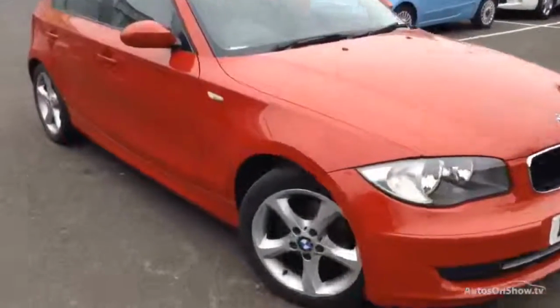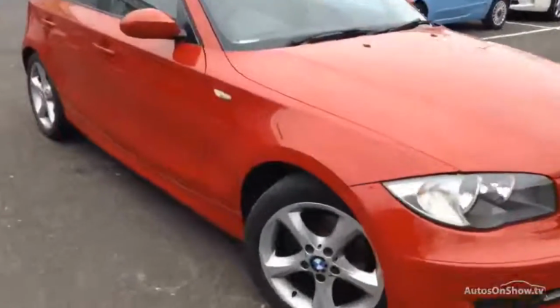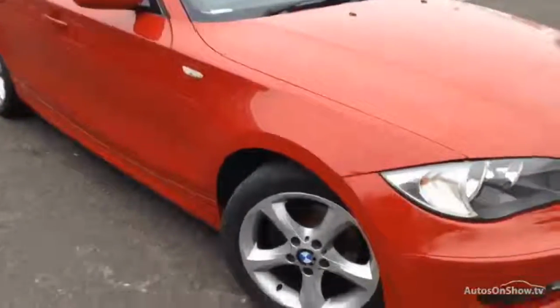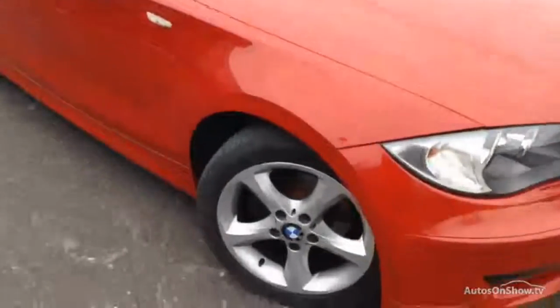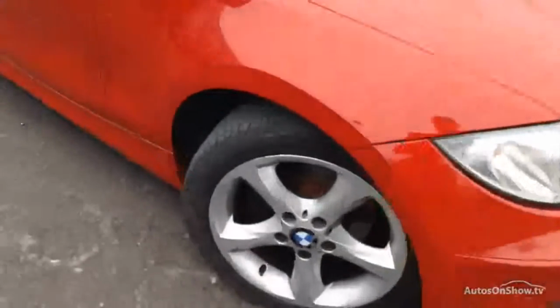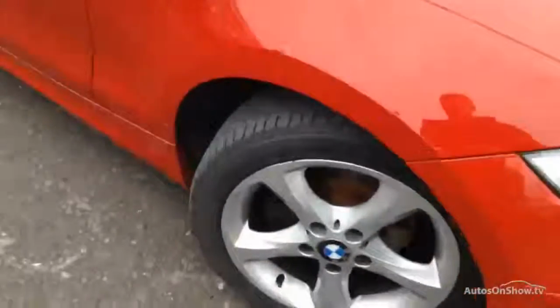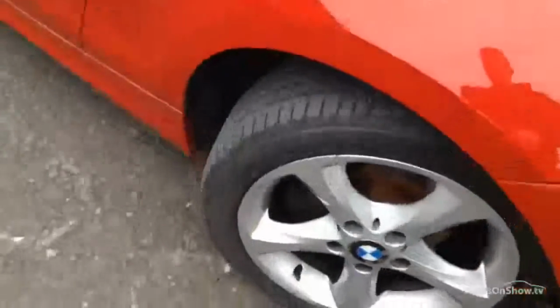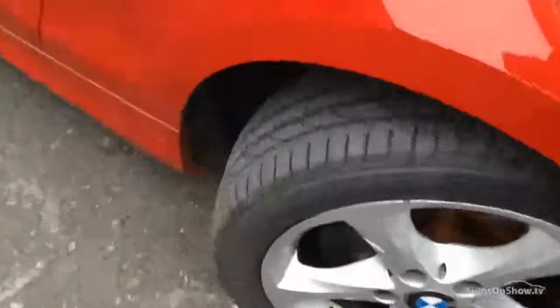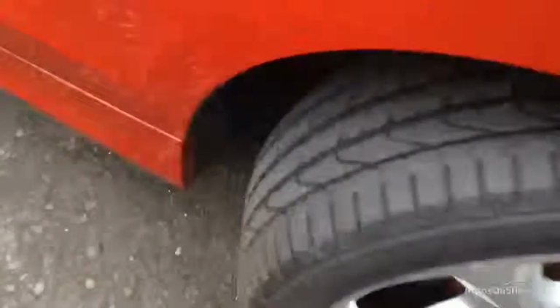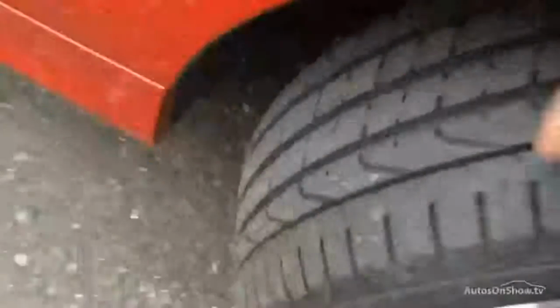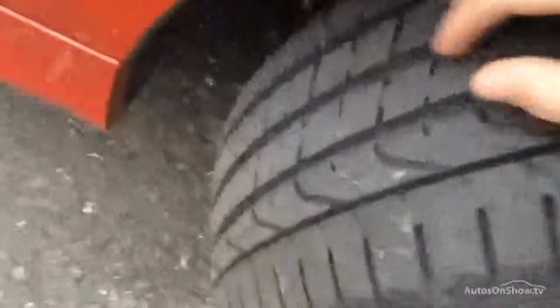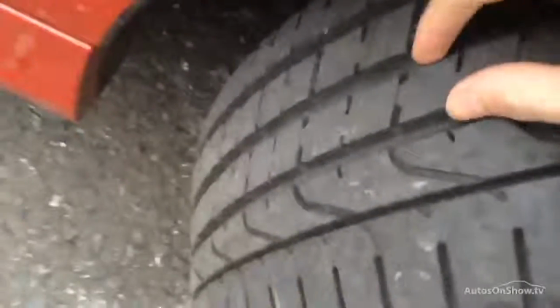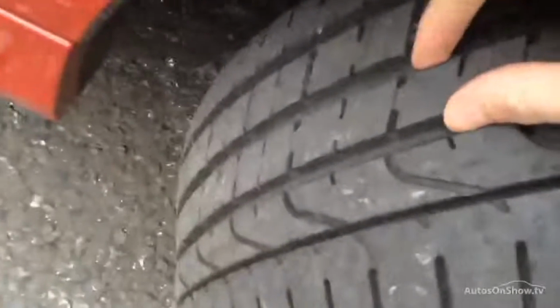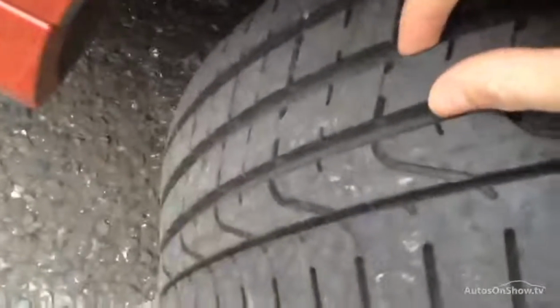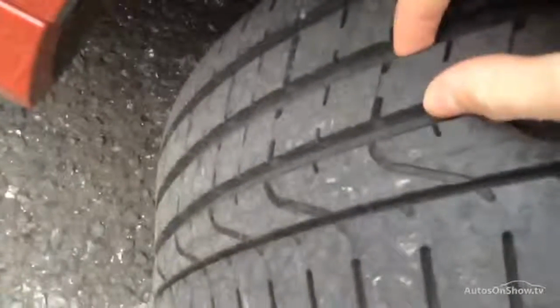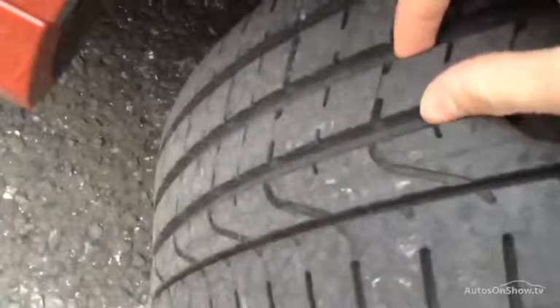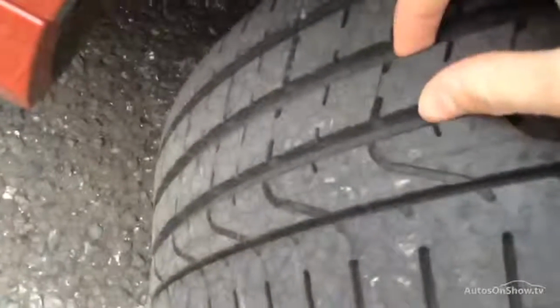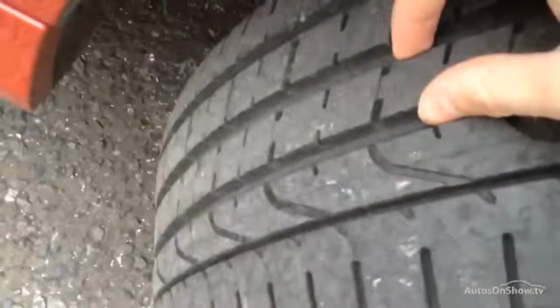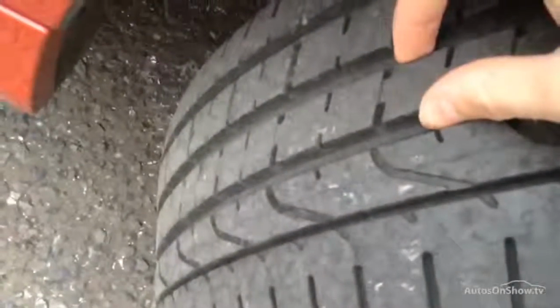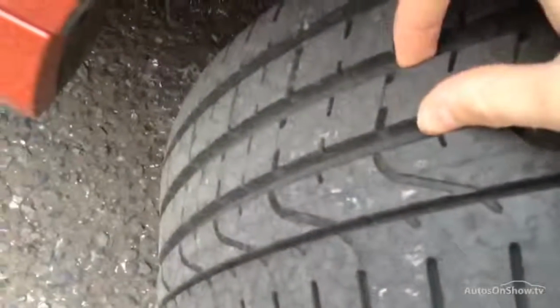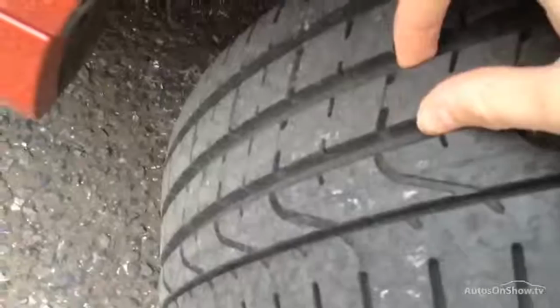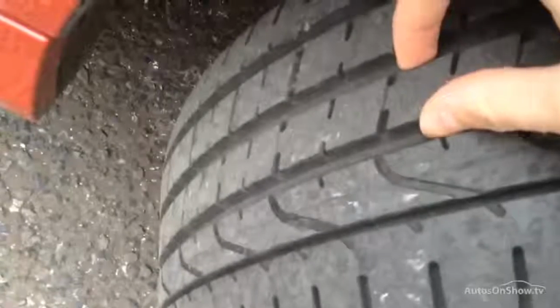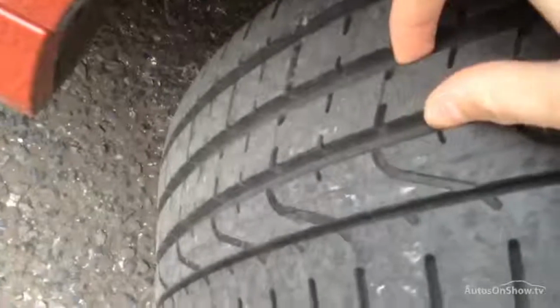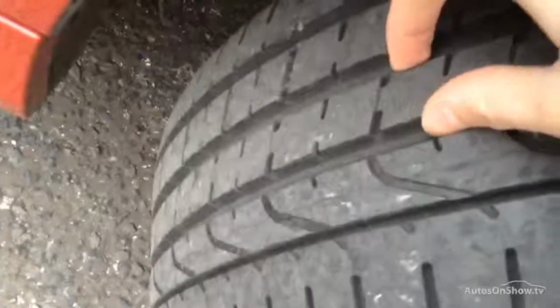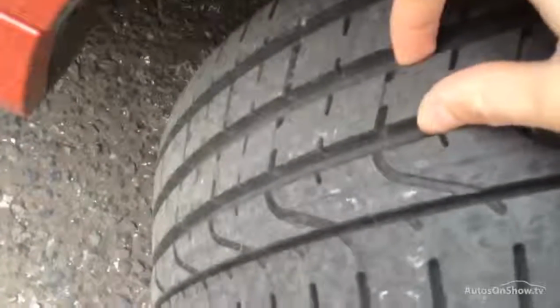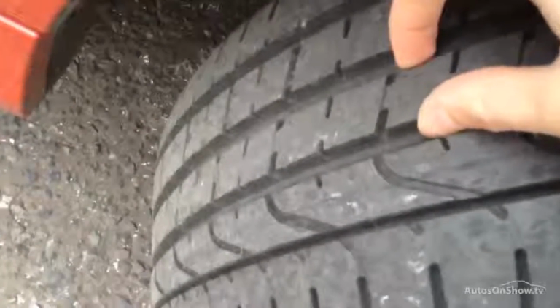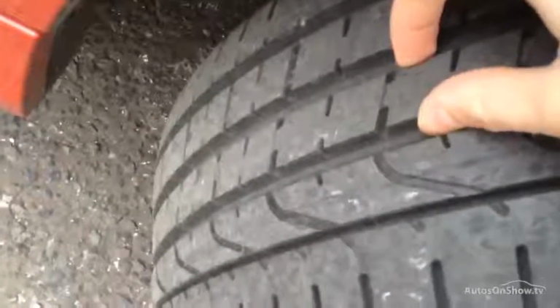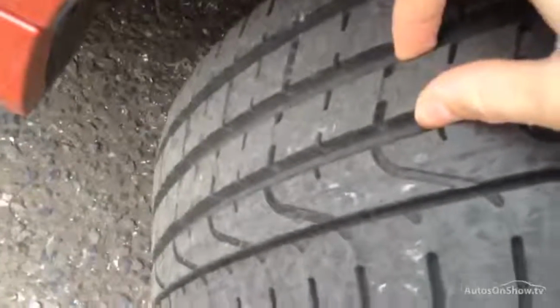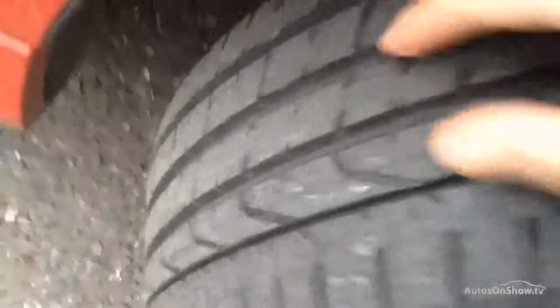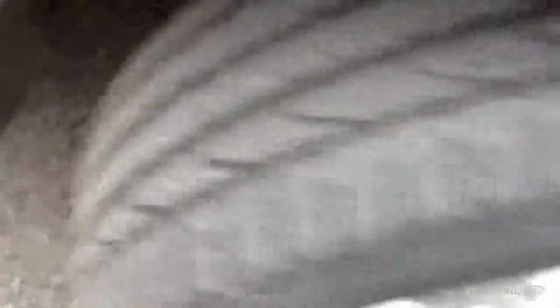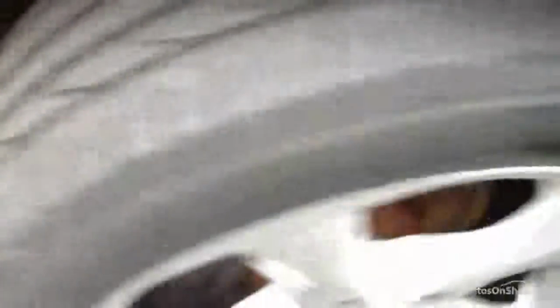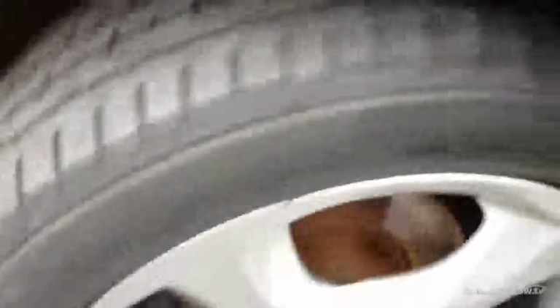Starting with the offside front tyre — tread depth, you're looking at easily a good 4 to 5mm there.